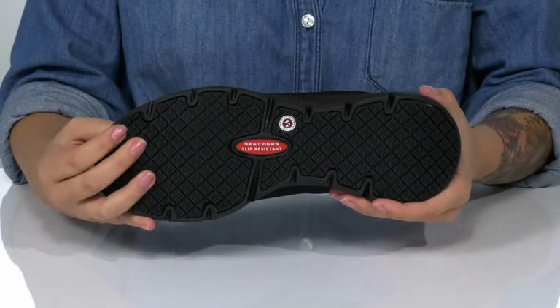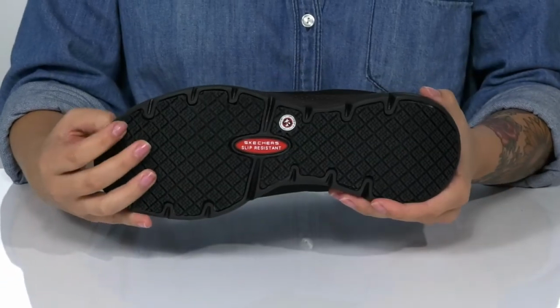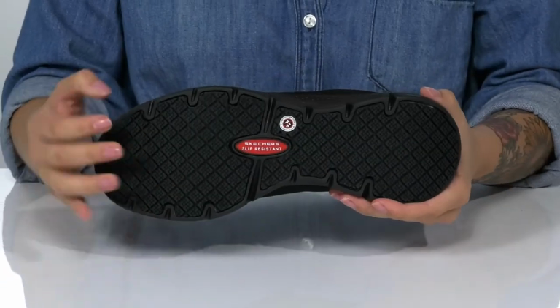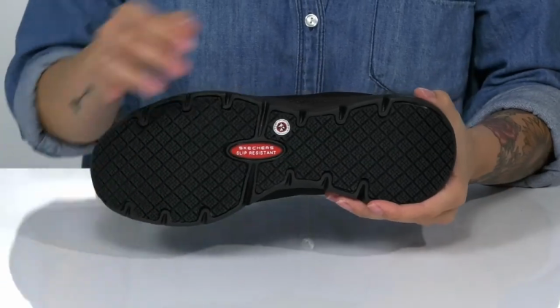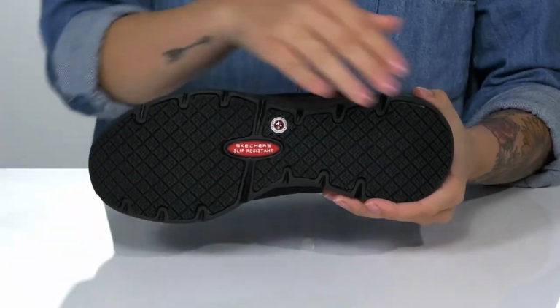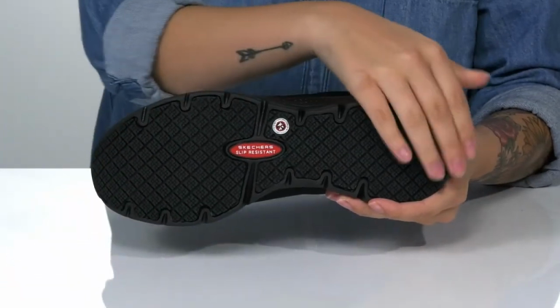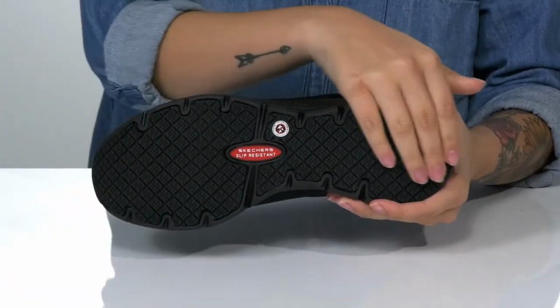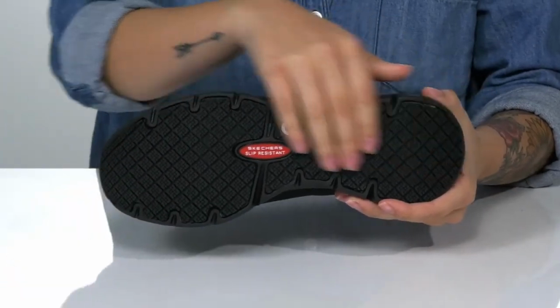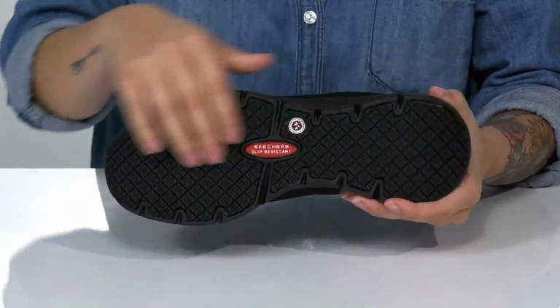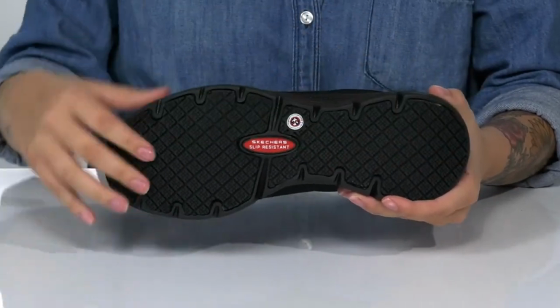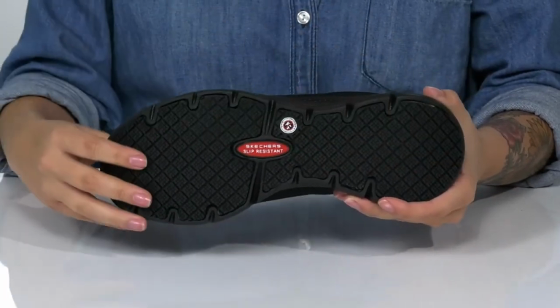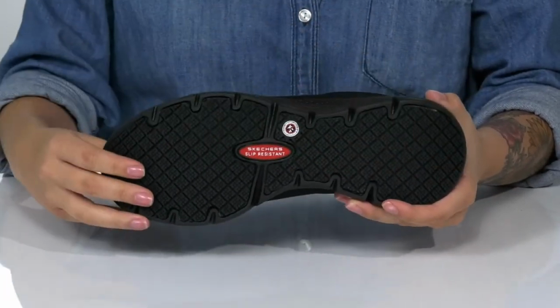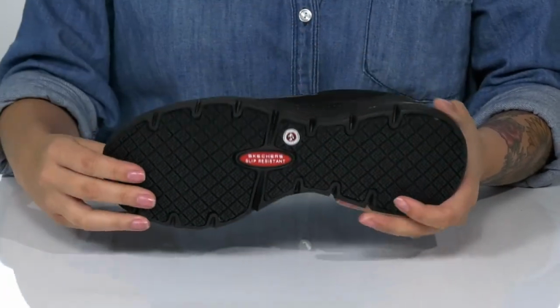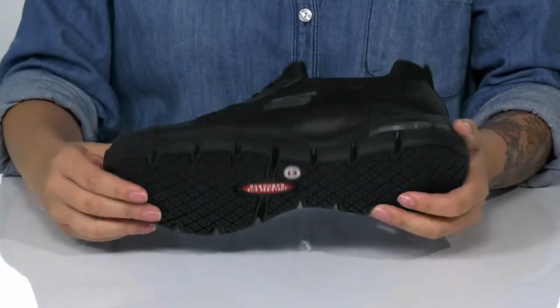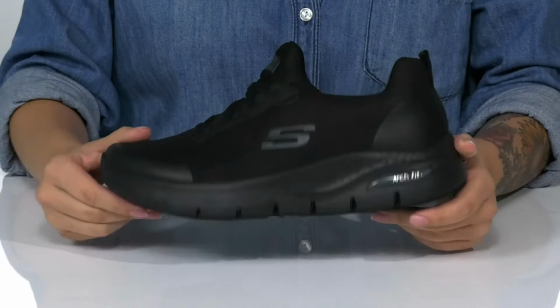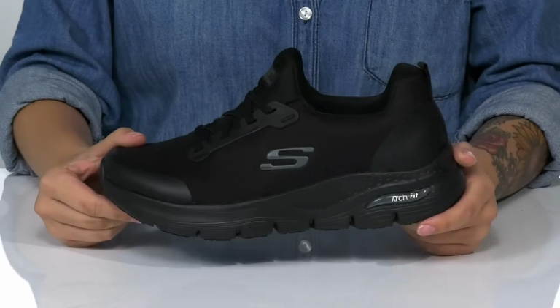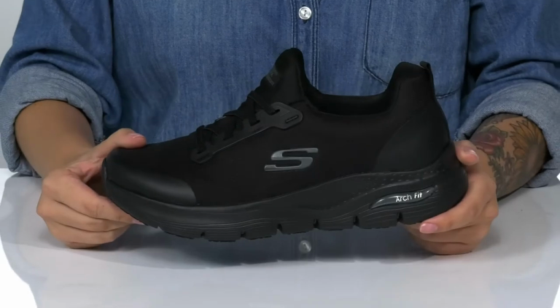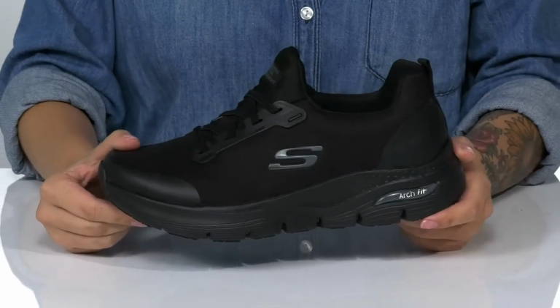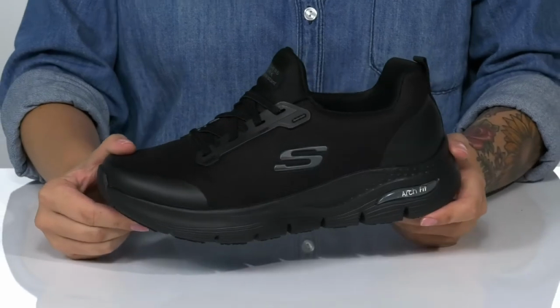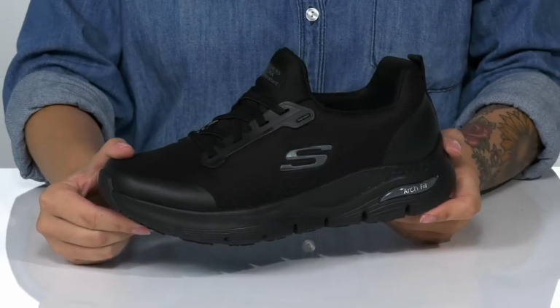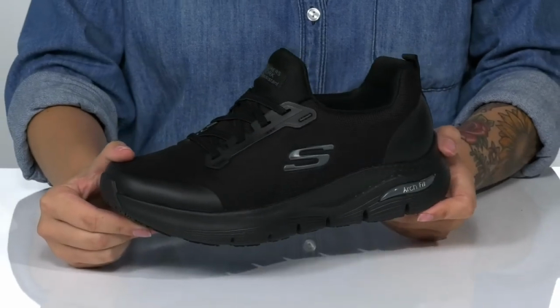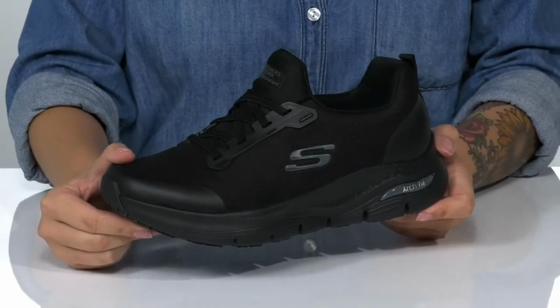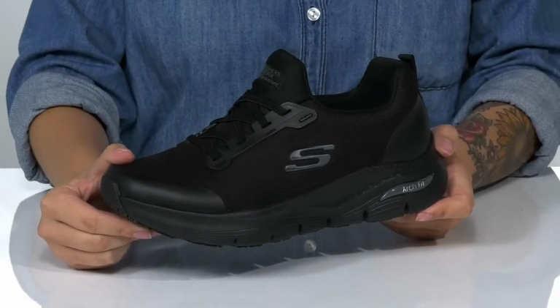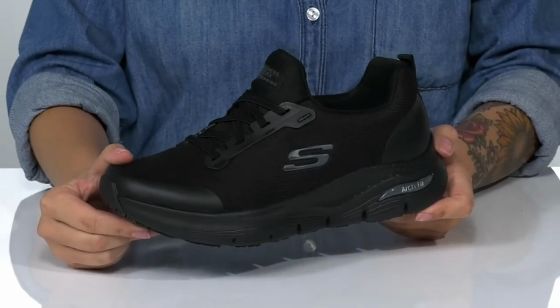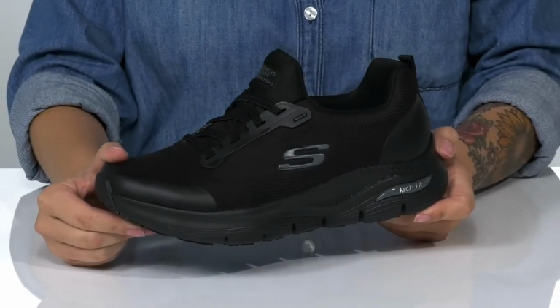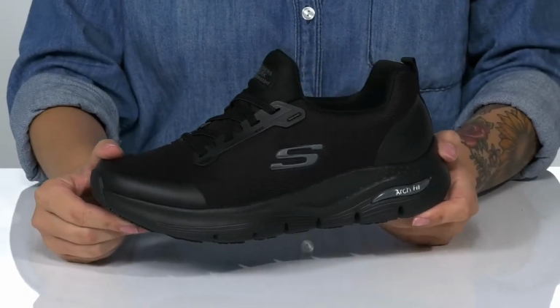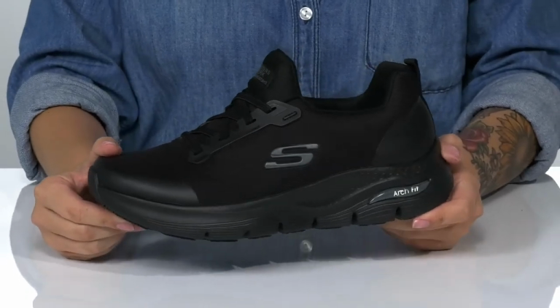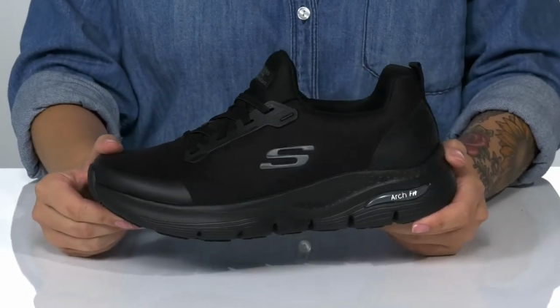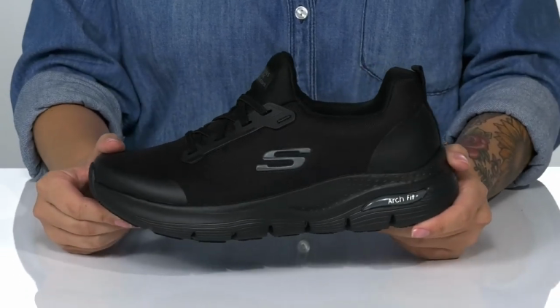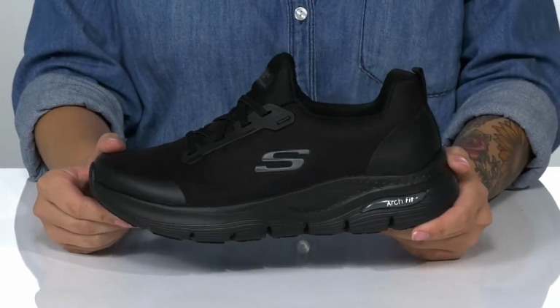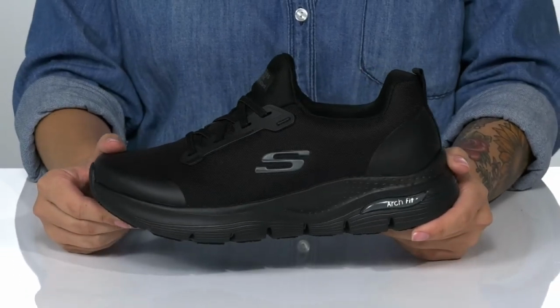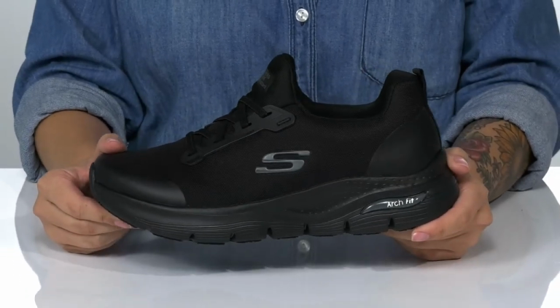Underneath there is a slip-resistant outsole, and I think these would pair very well with some black pants.